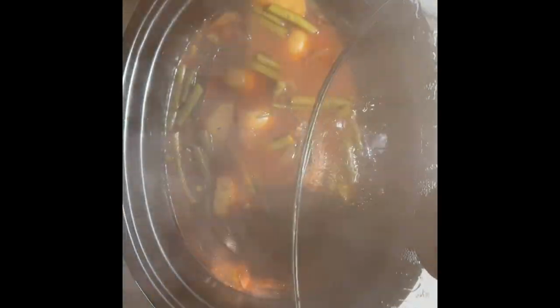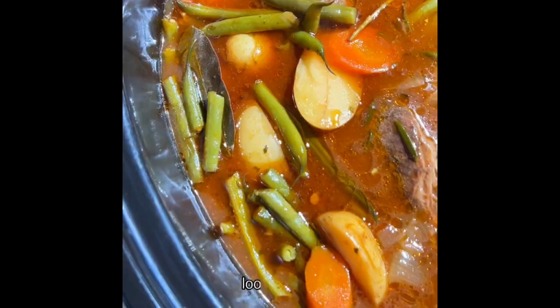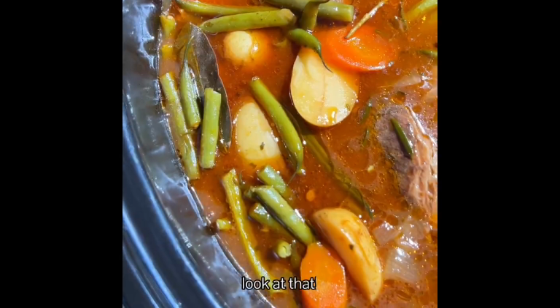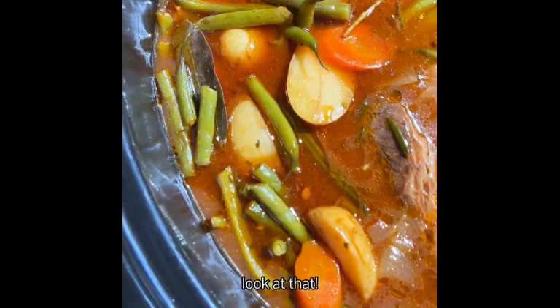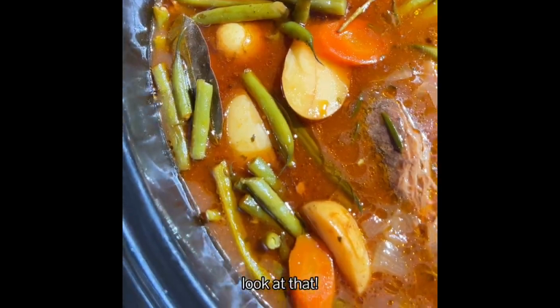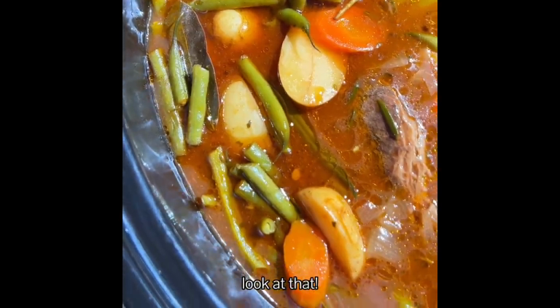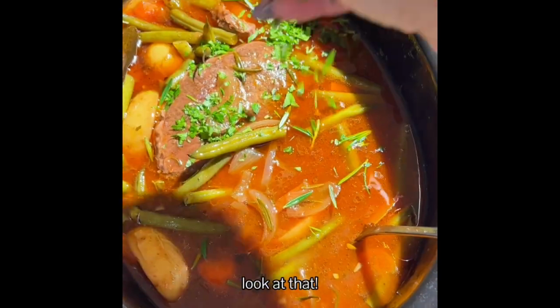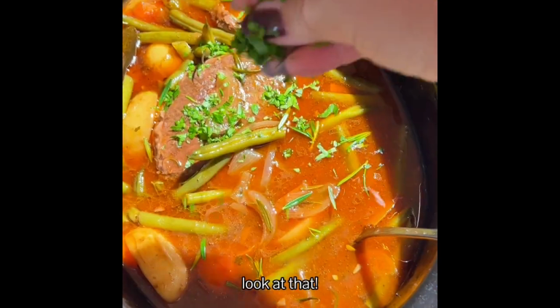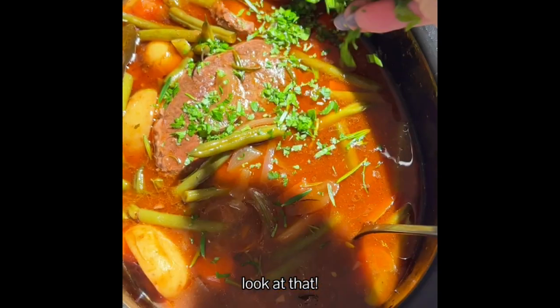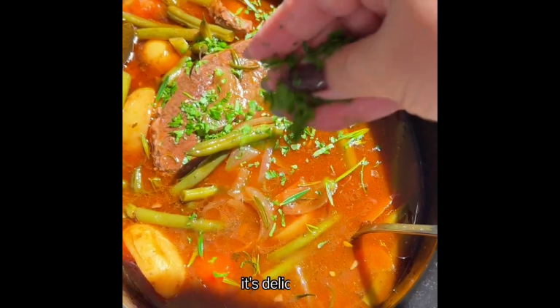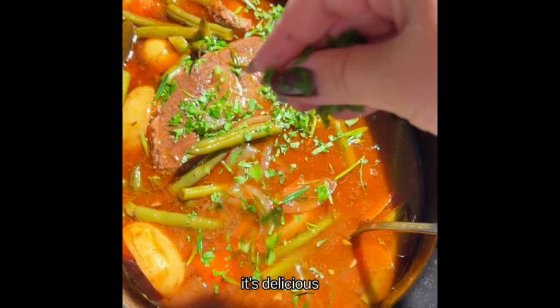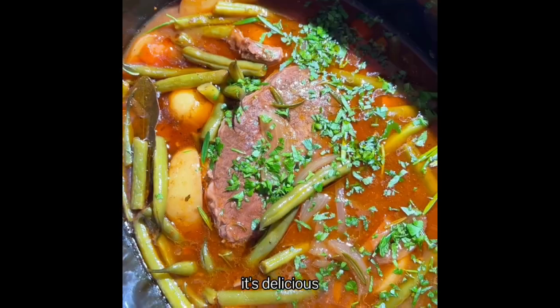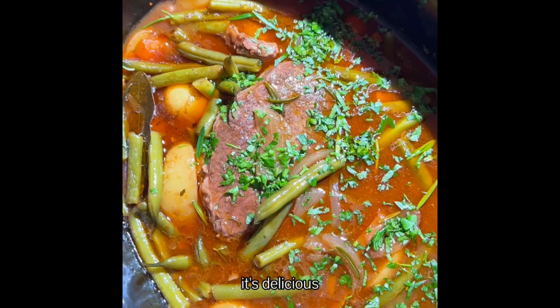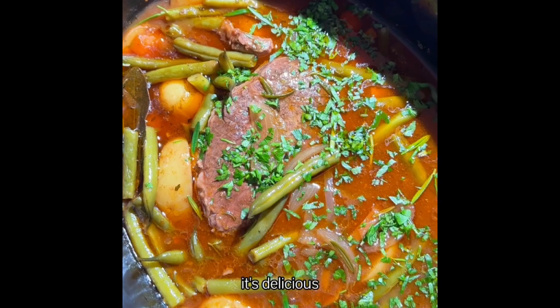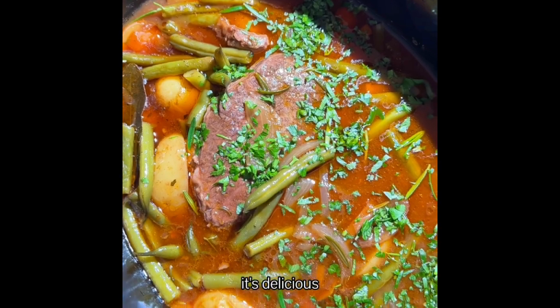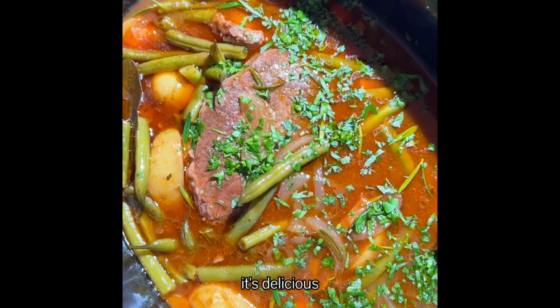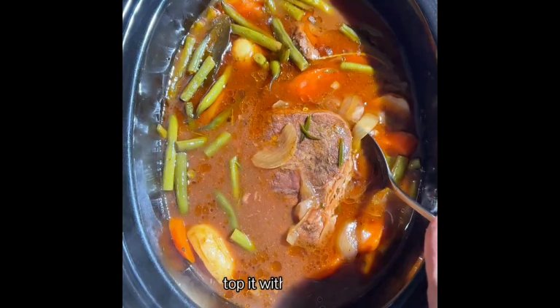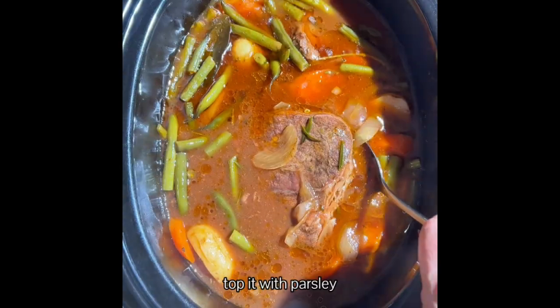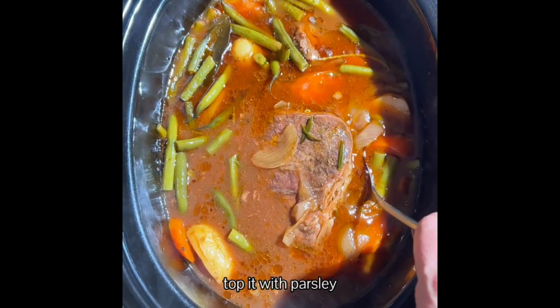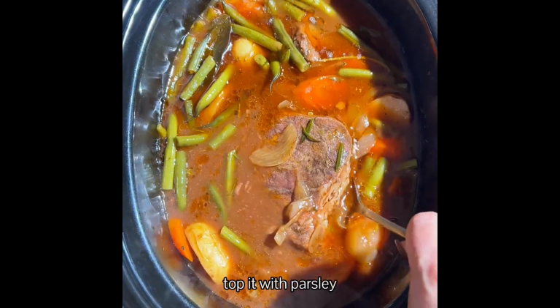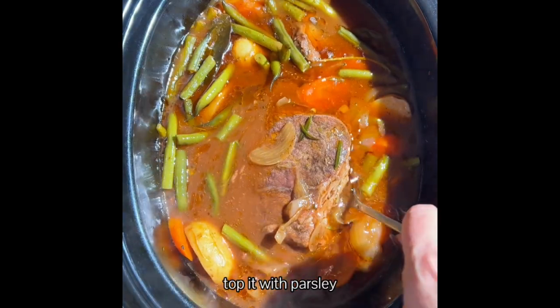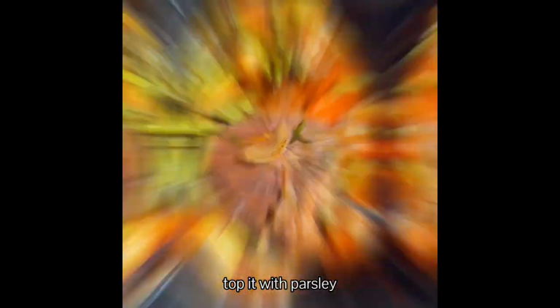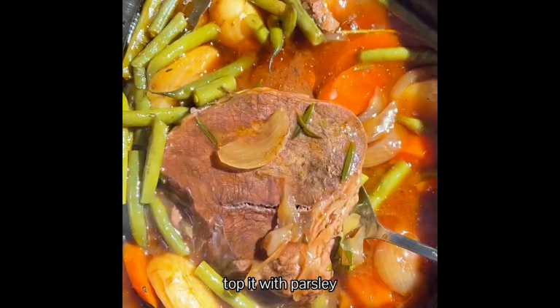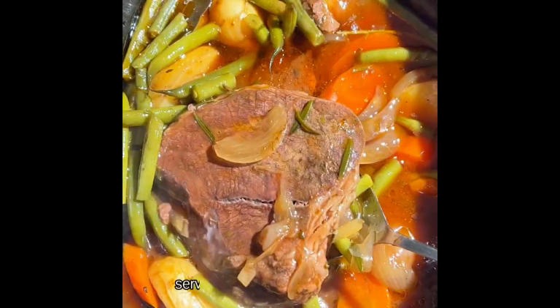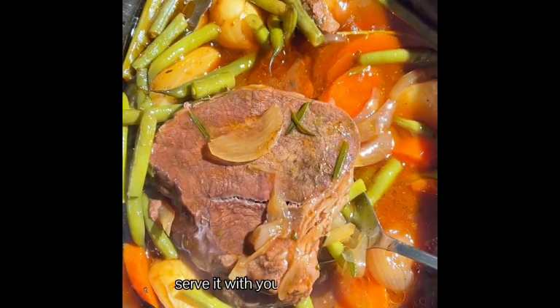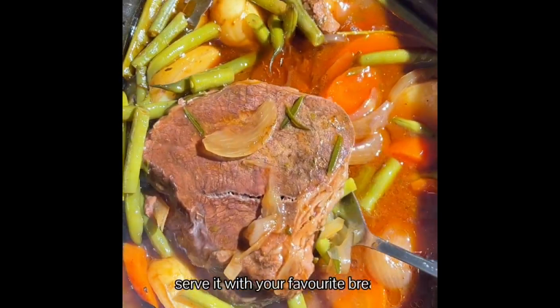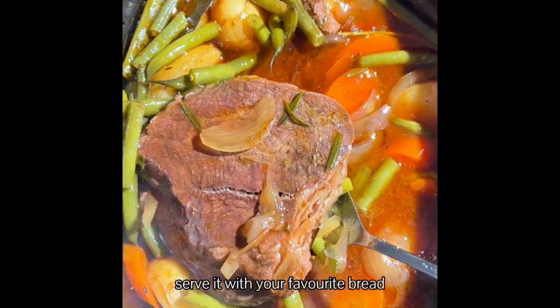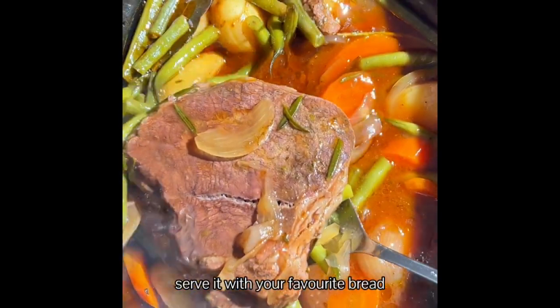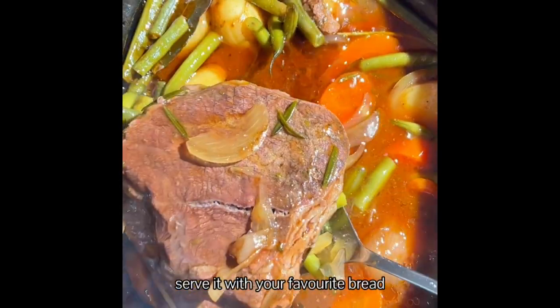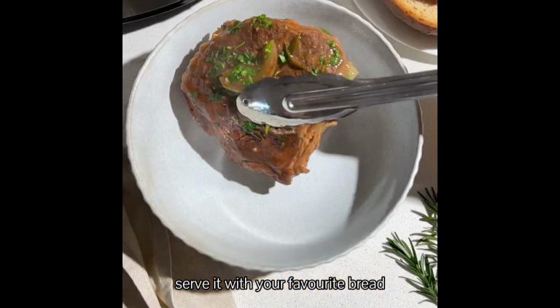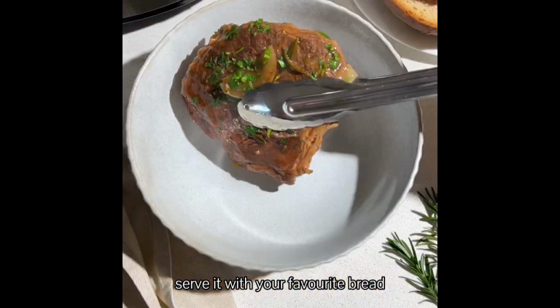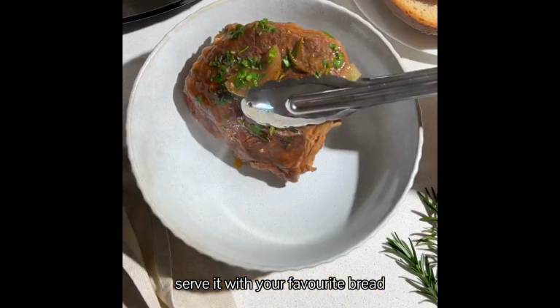Look at that, it's delicious. Top it with parsley and serve it with your favourite bread.